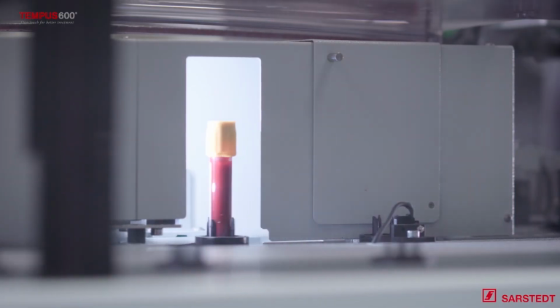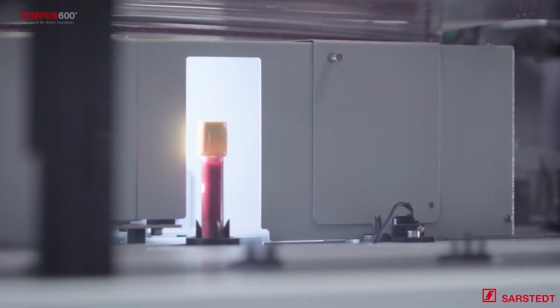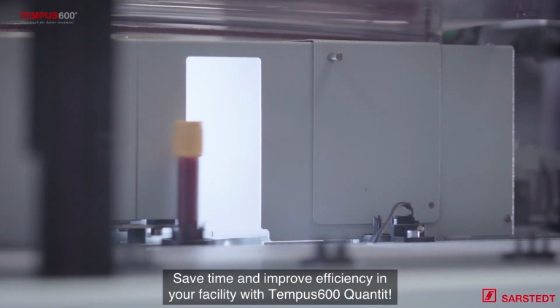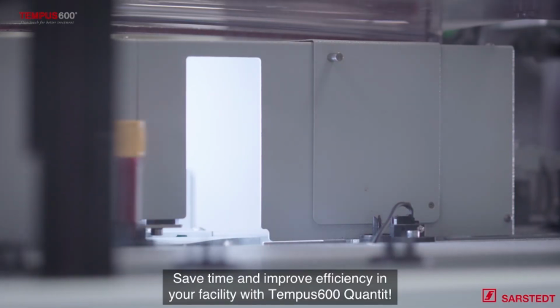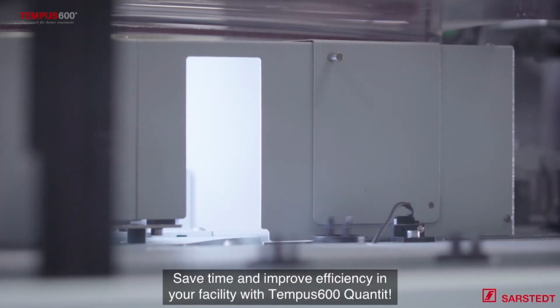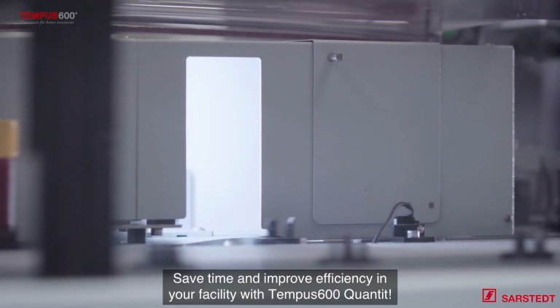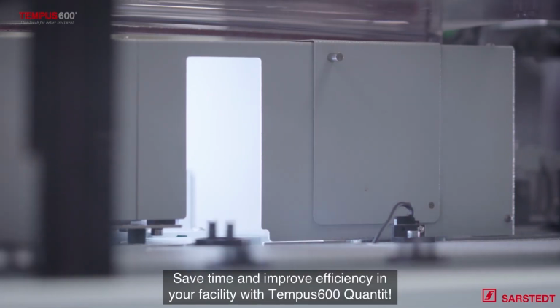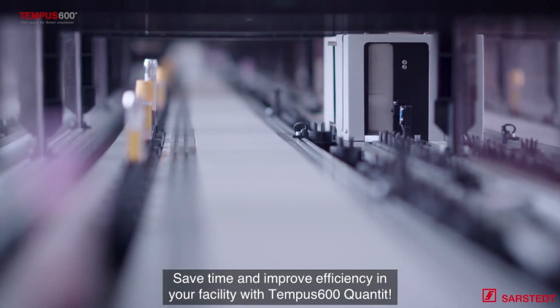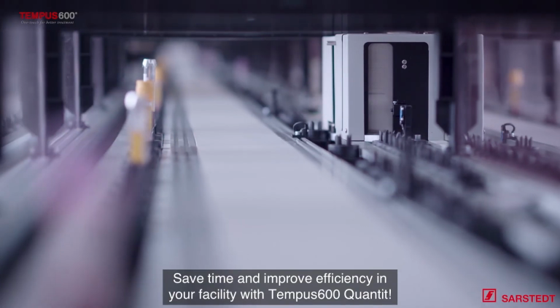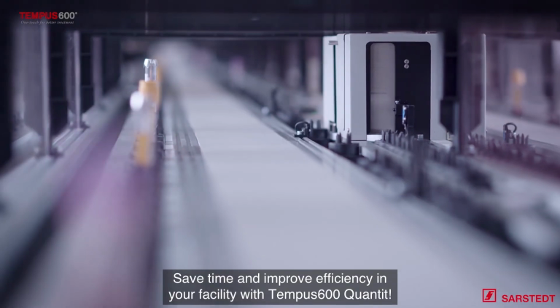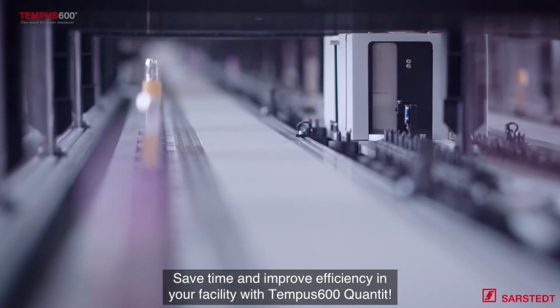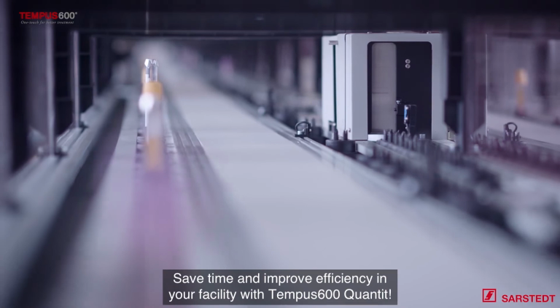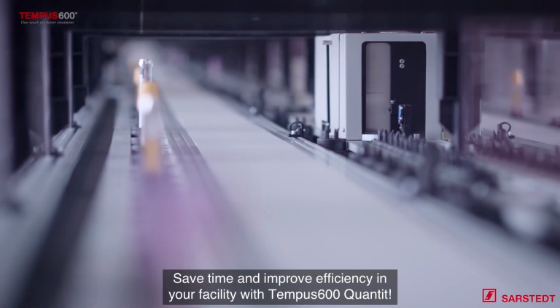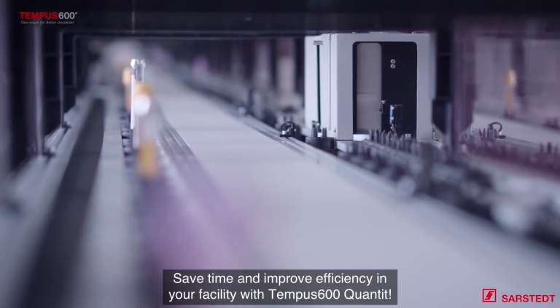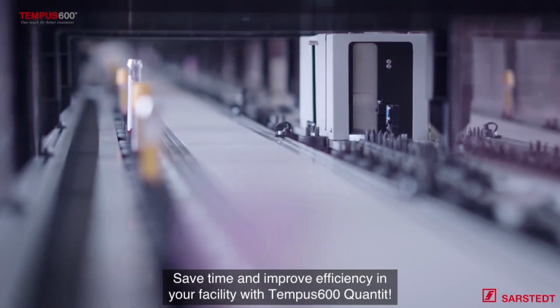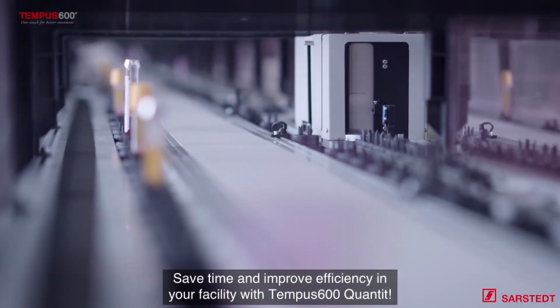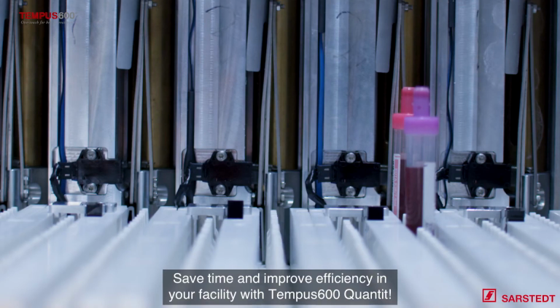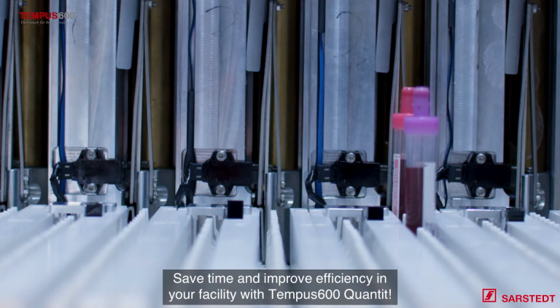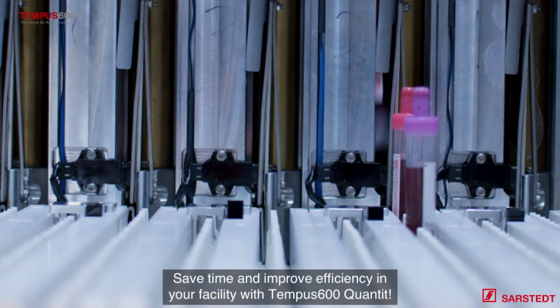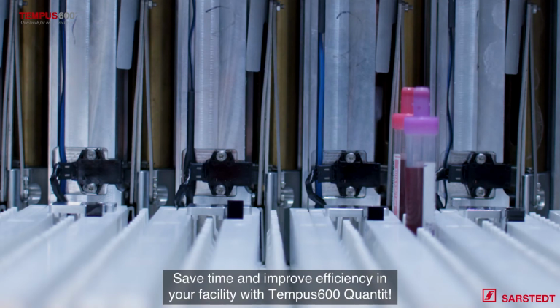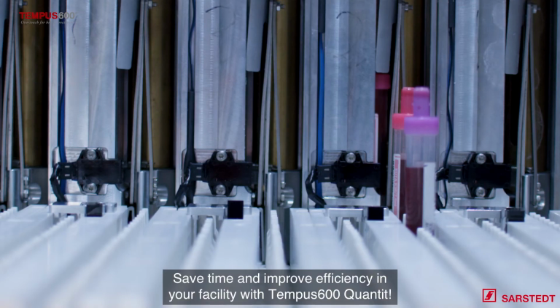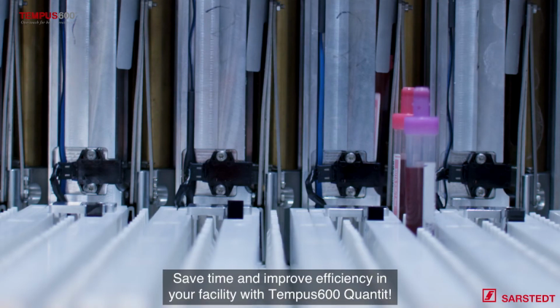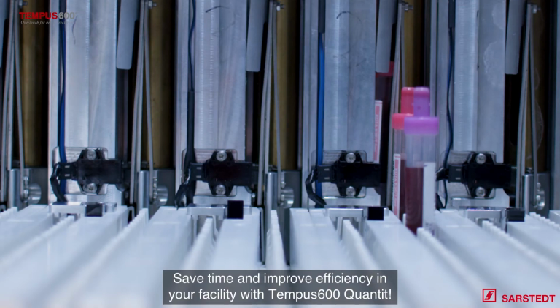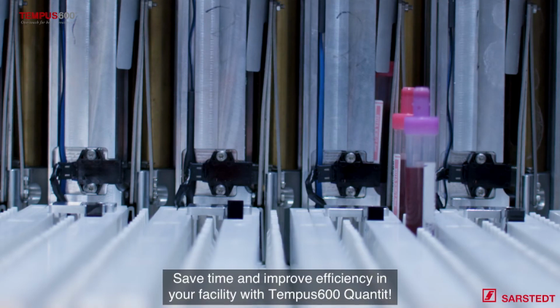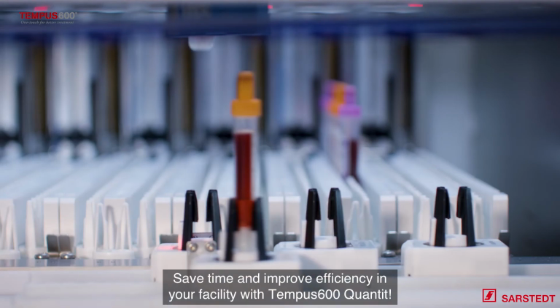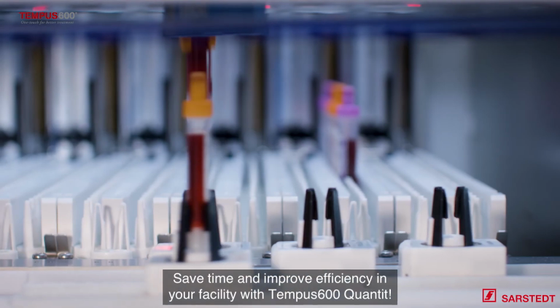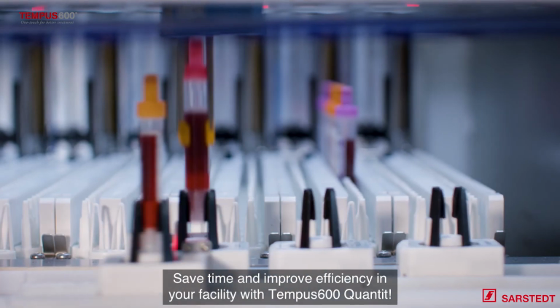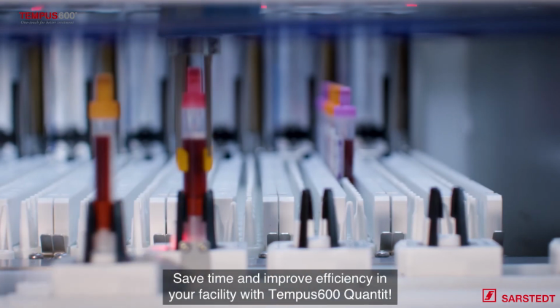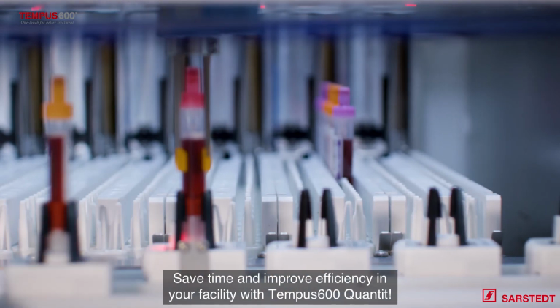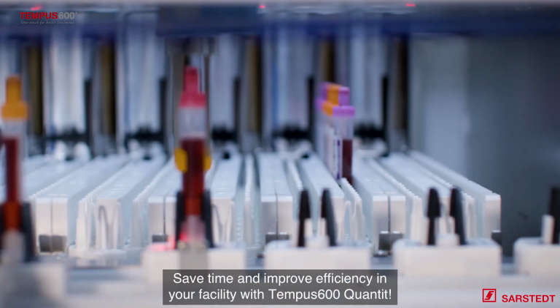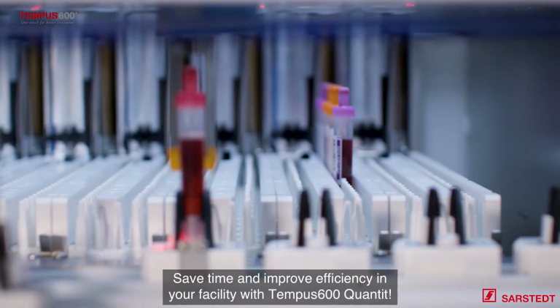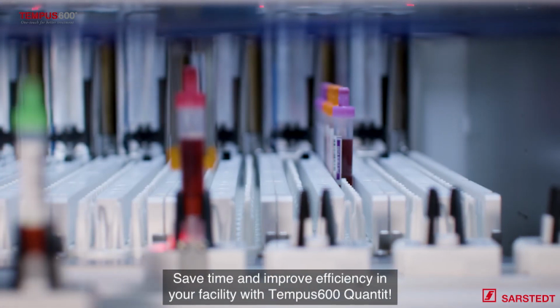Save time and improve efficiency in your facility with Tempus 600 Quantit.